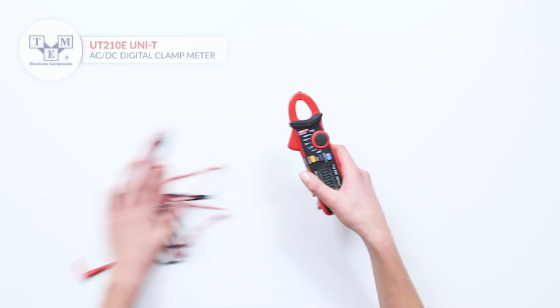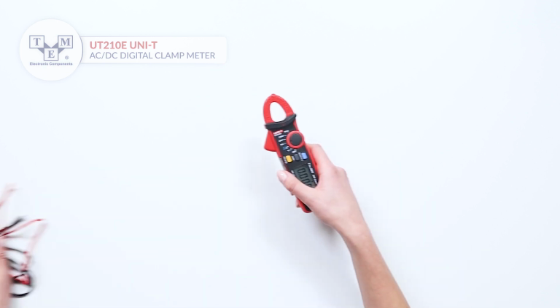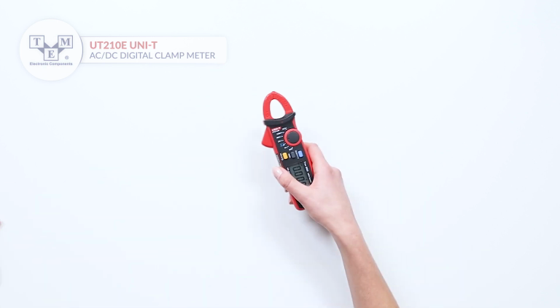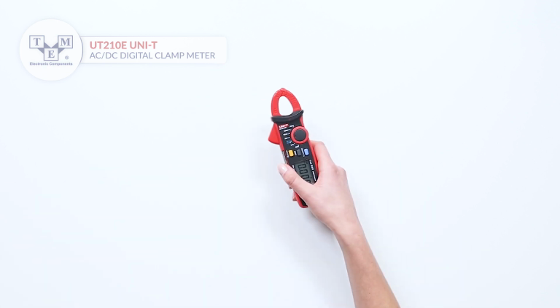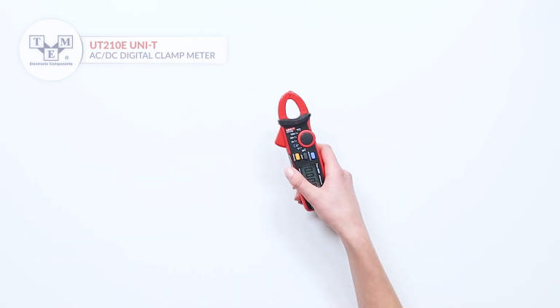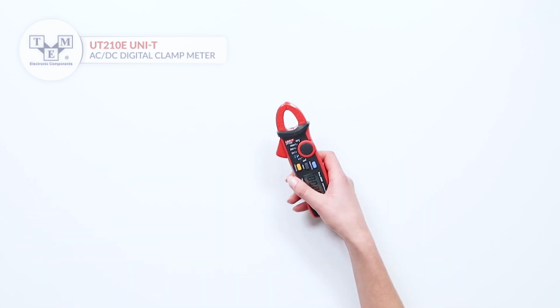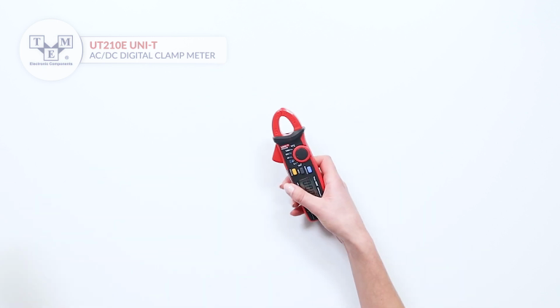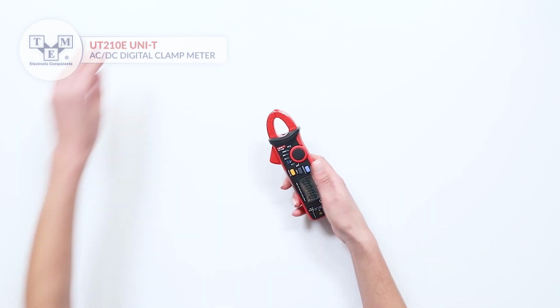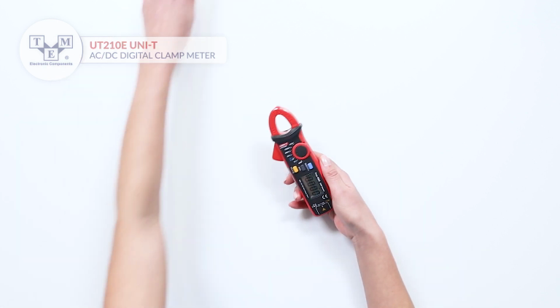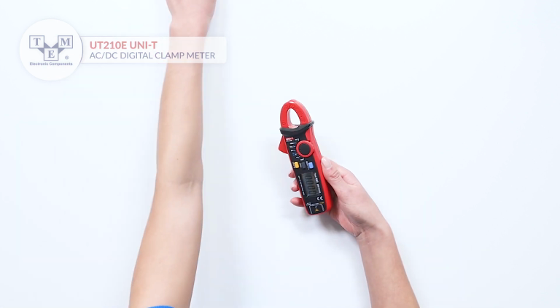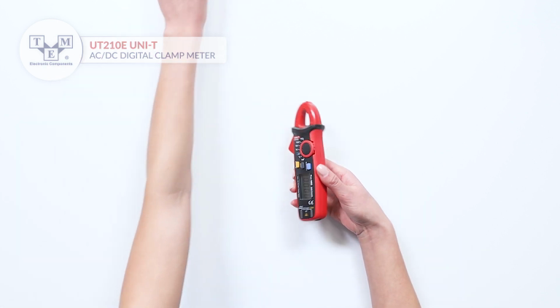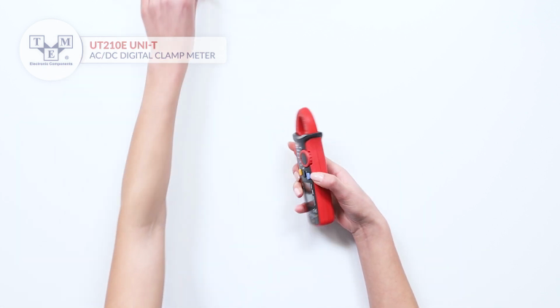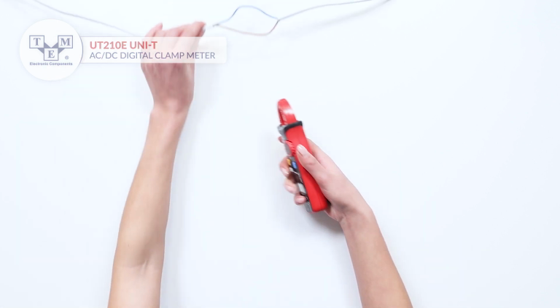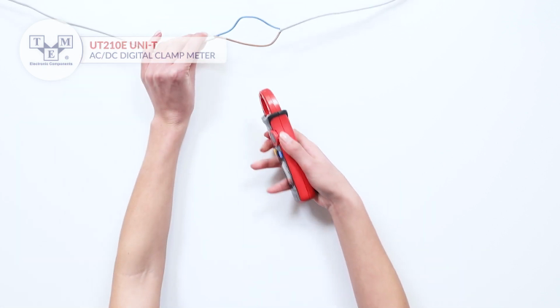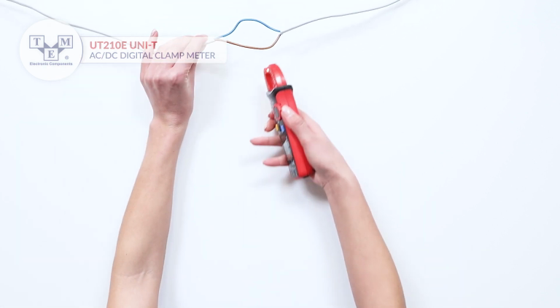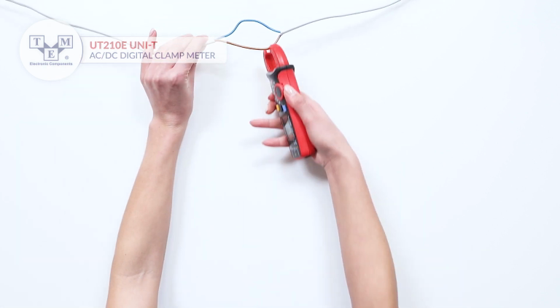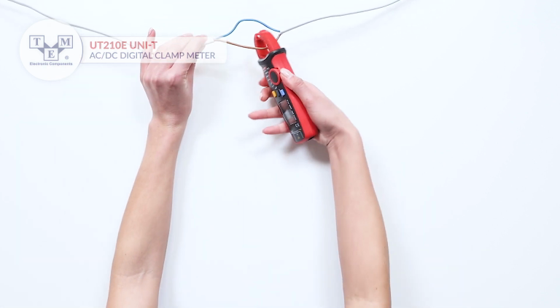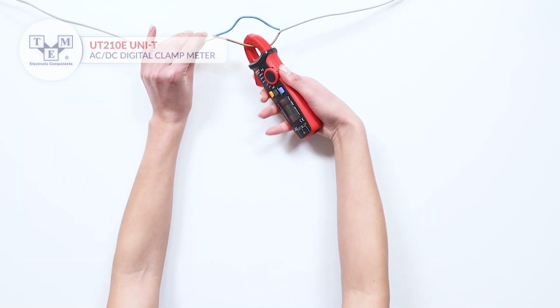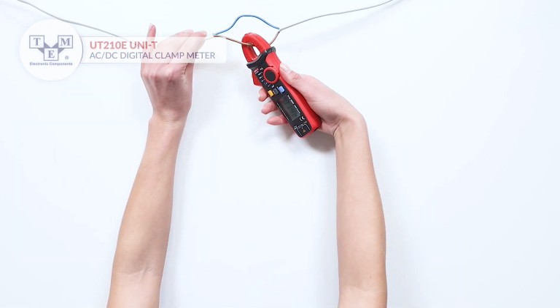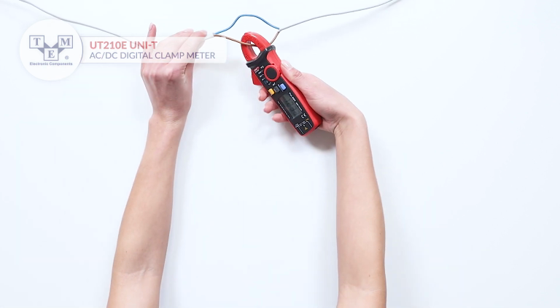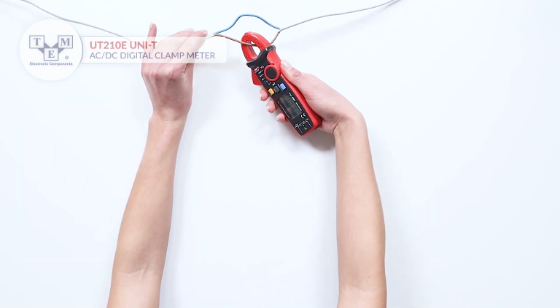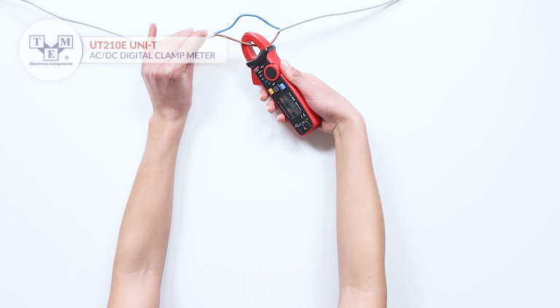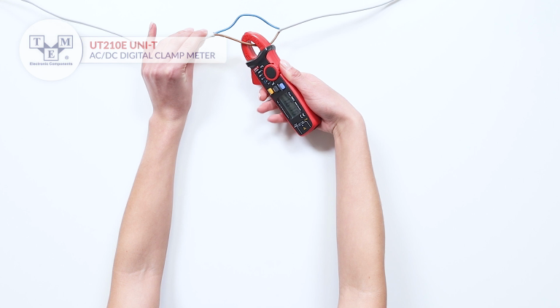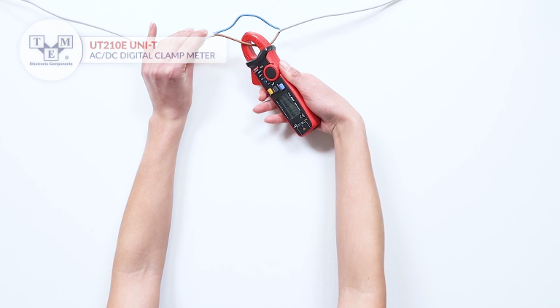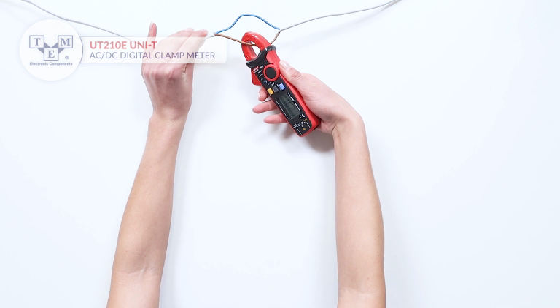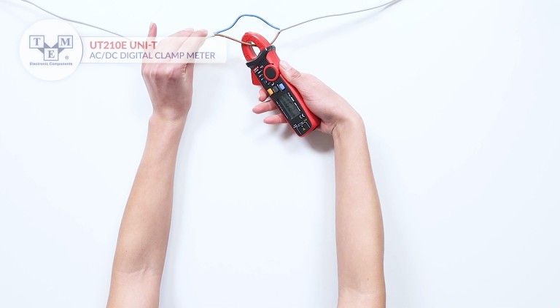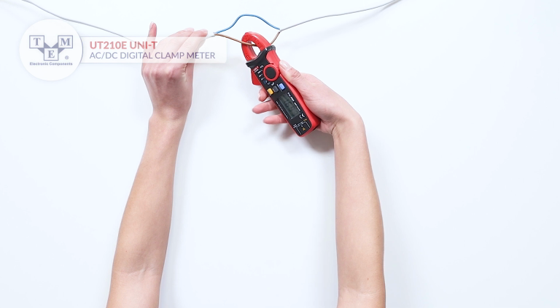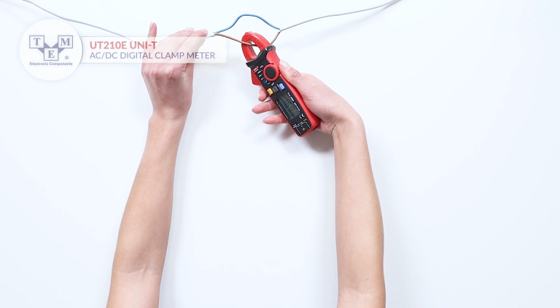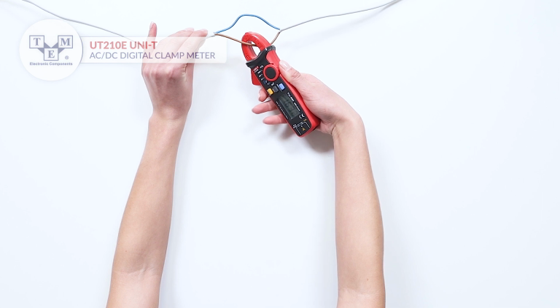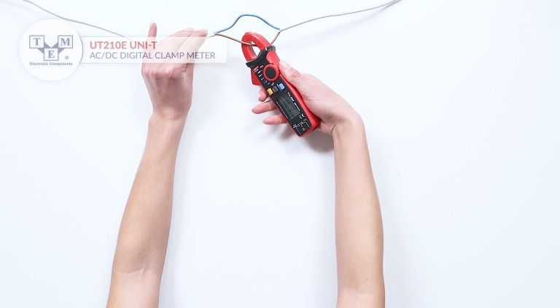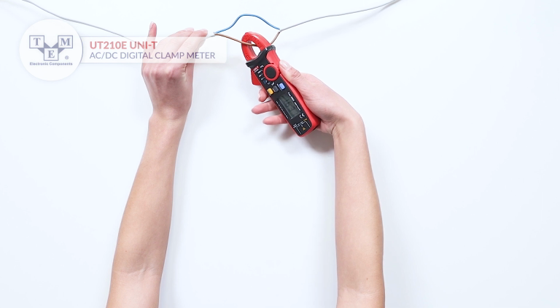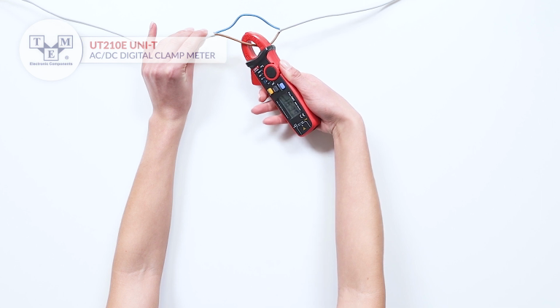There are four ranges for current measurements up to 100A, which can be easily selected with the rotary switch.